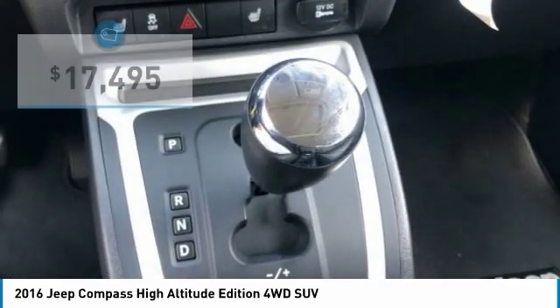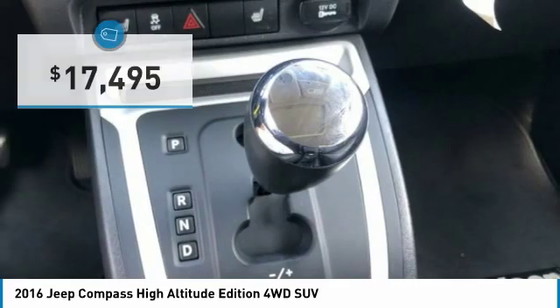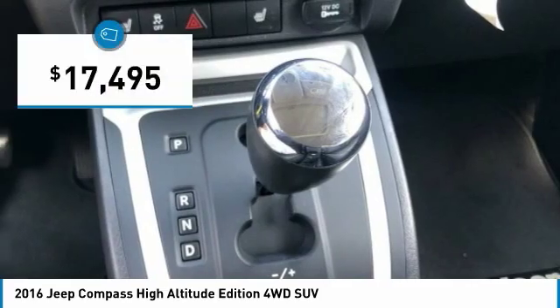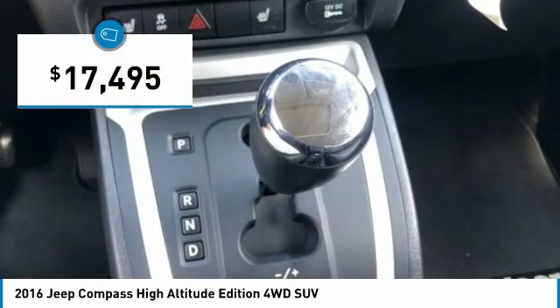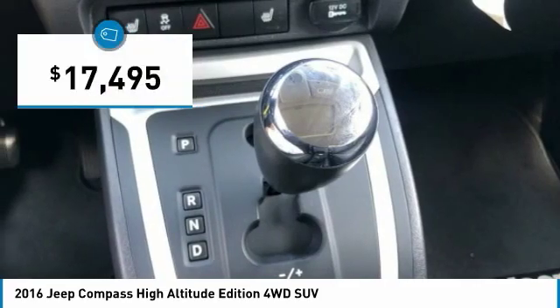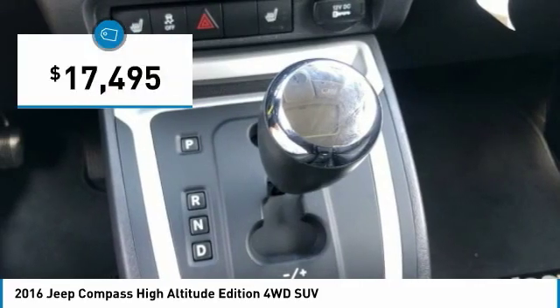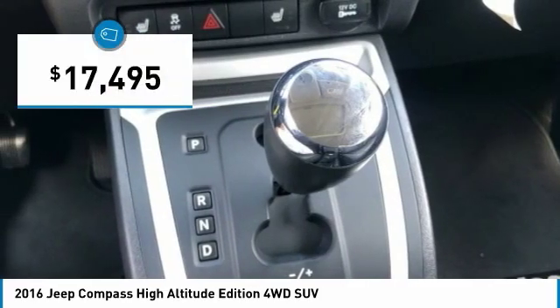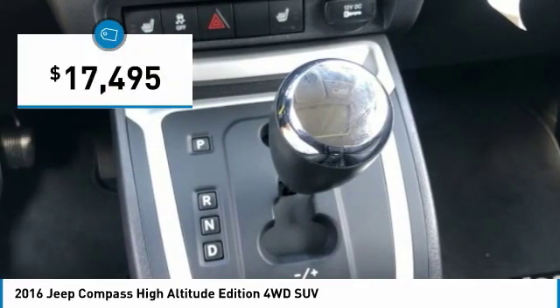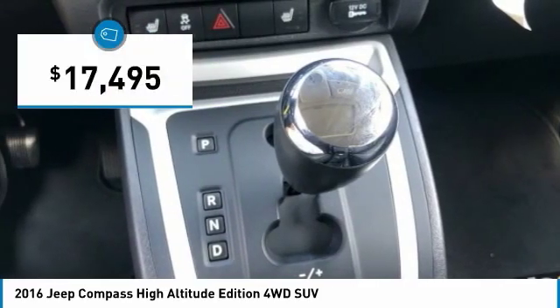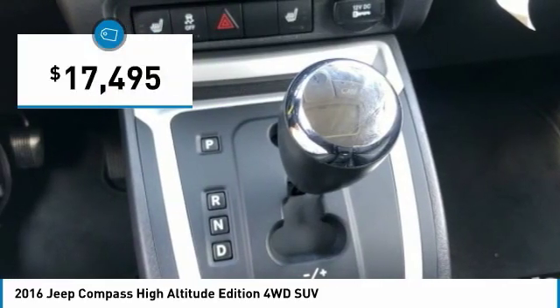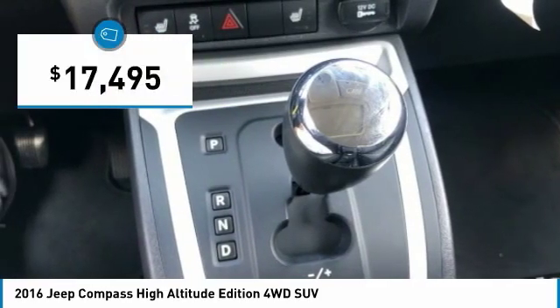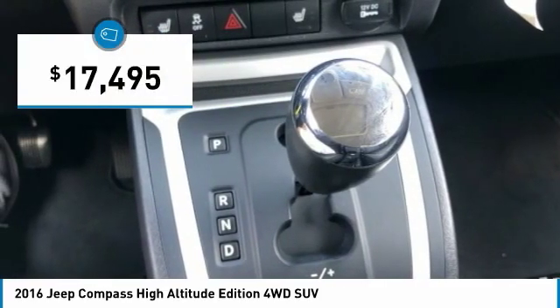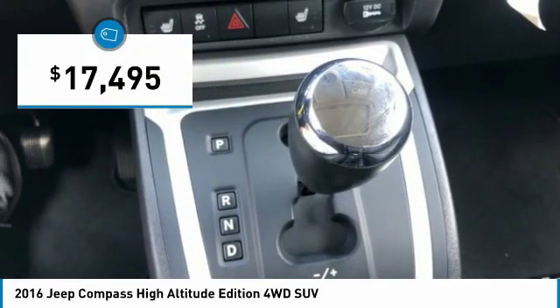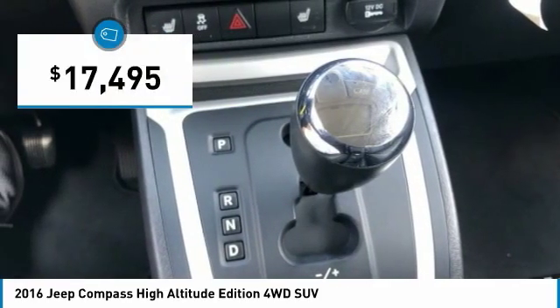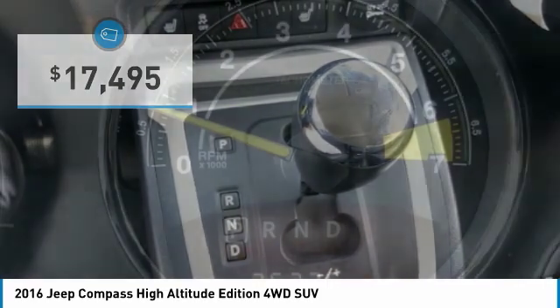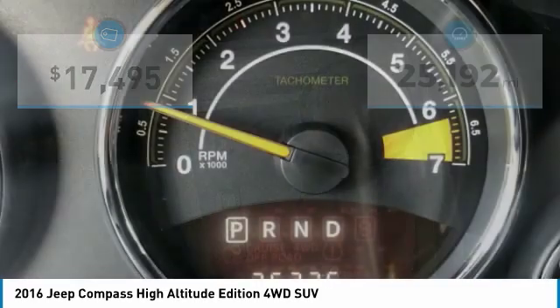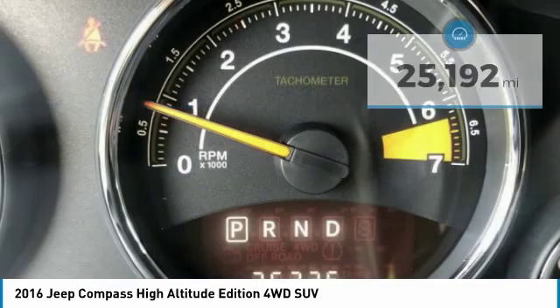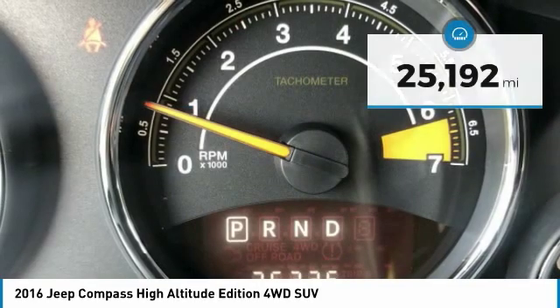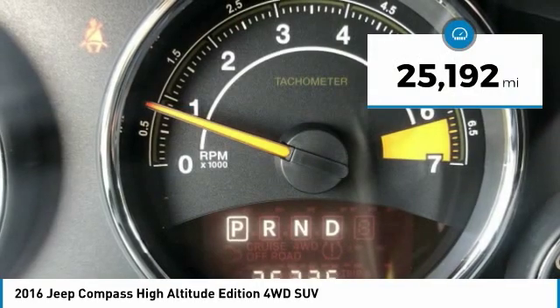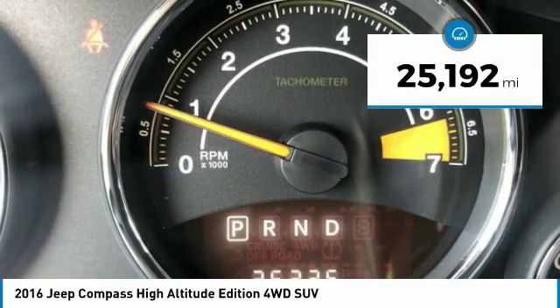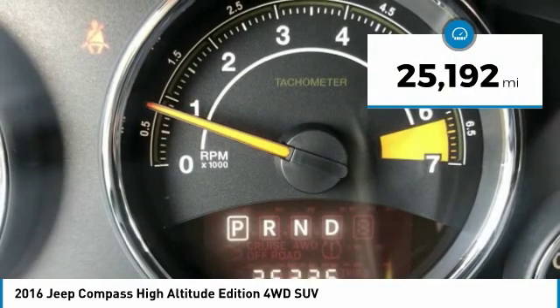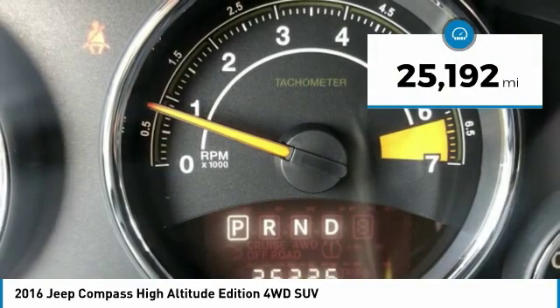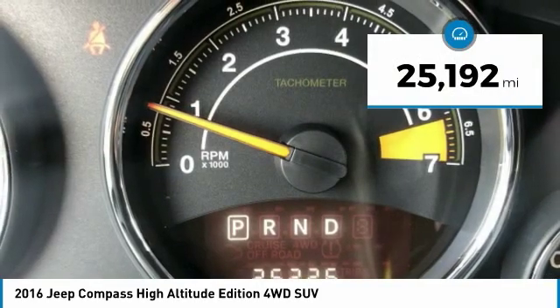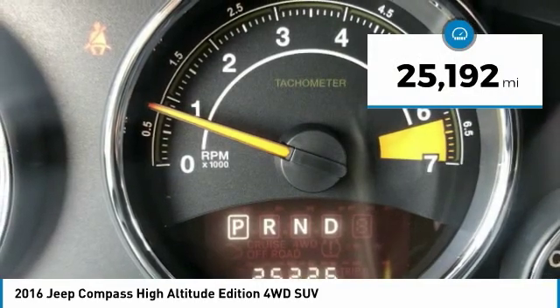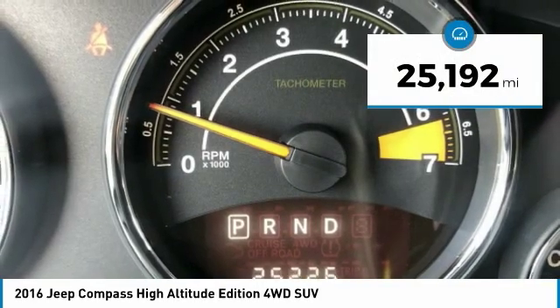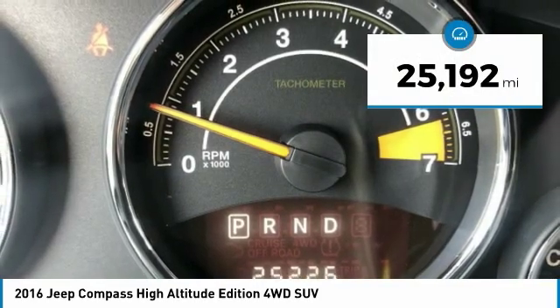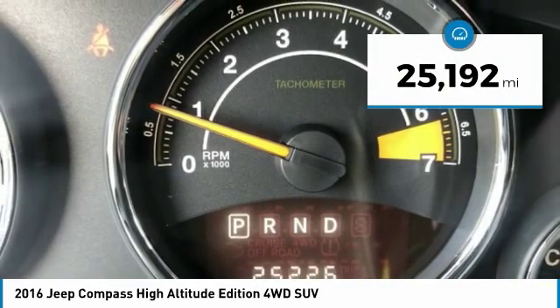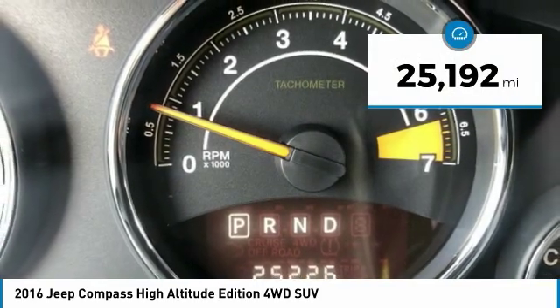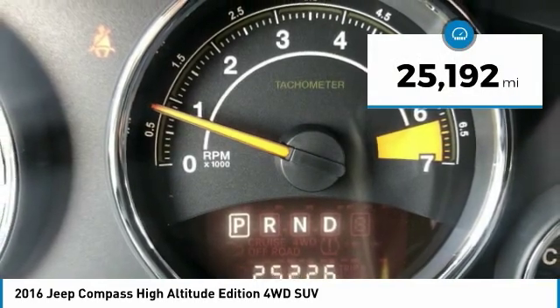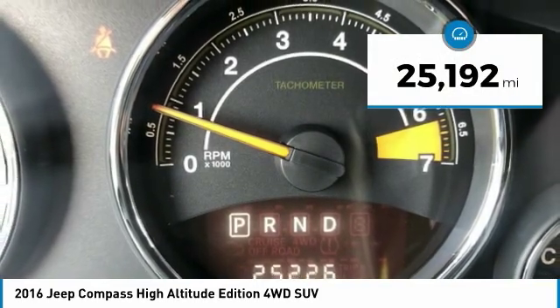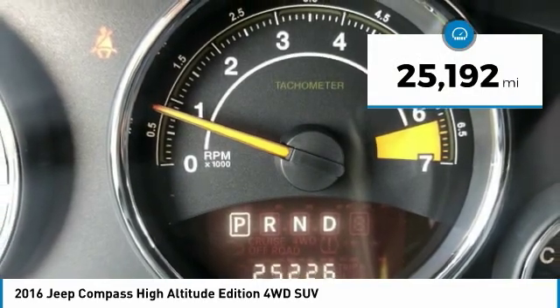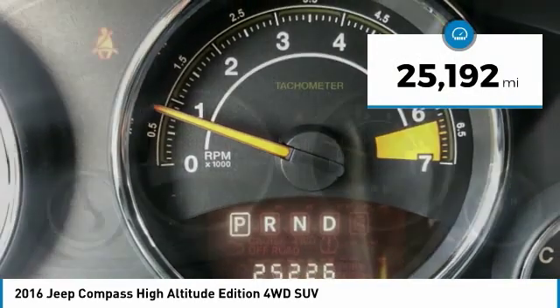It is priced below $20,000, and this vehicle has less than 30,000 miles.